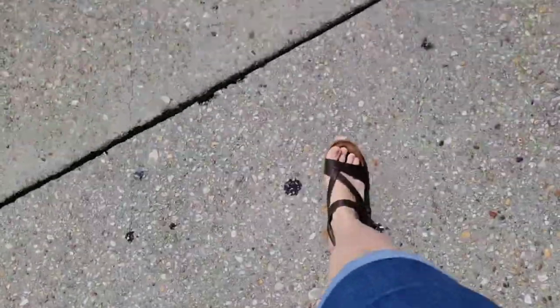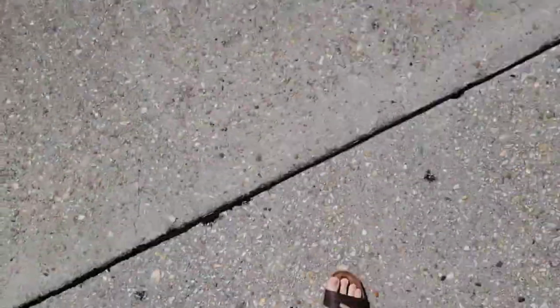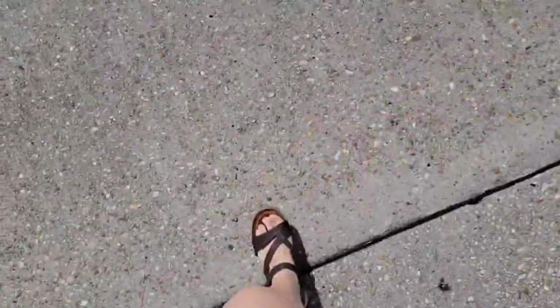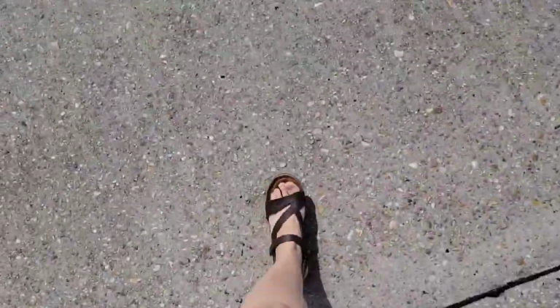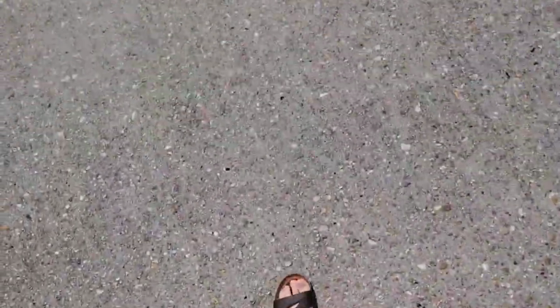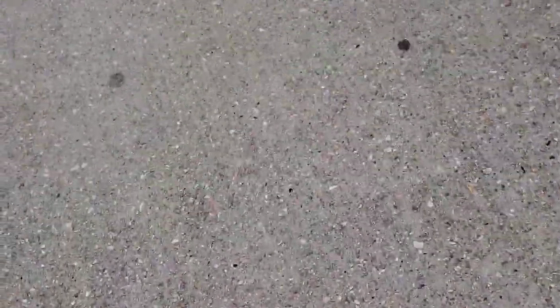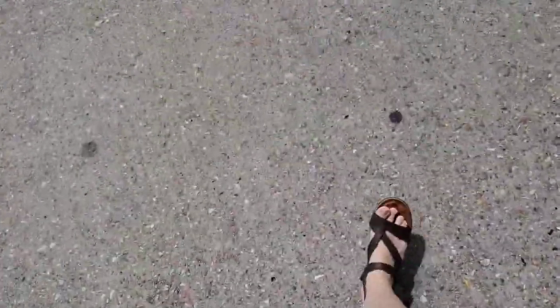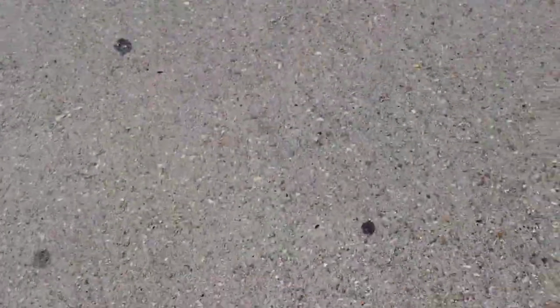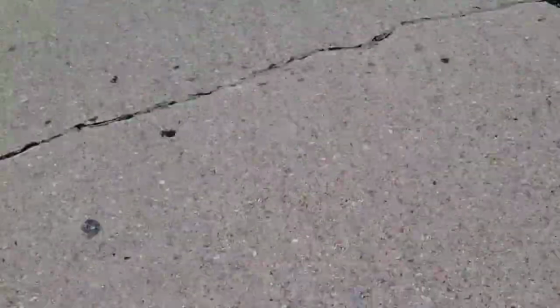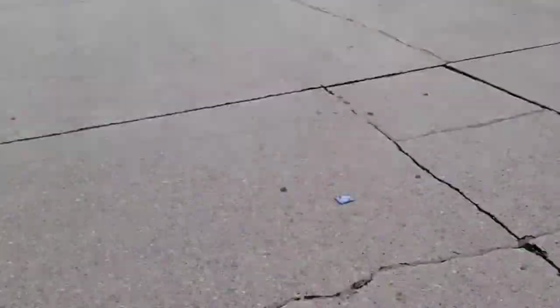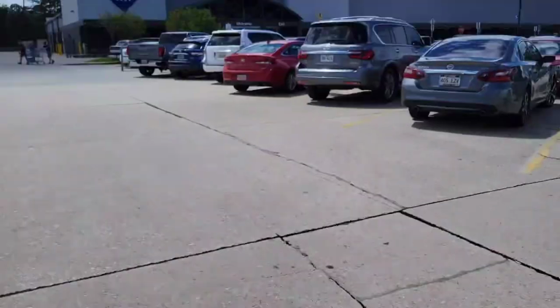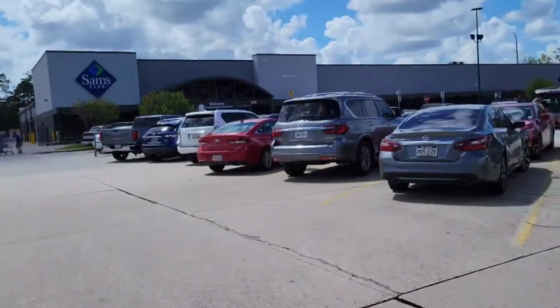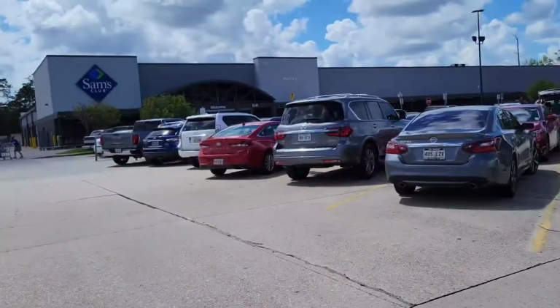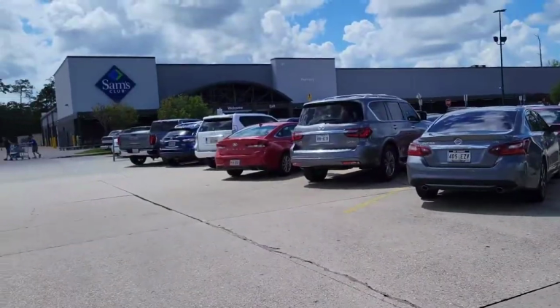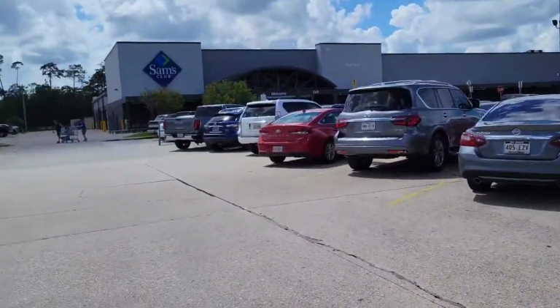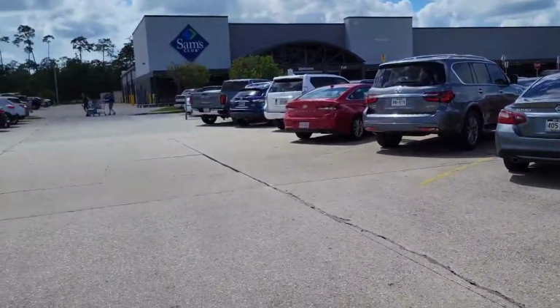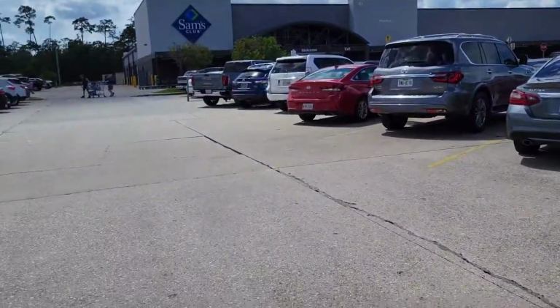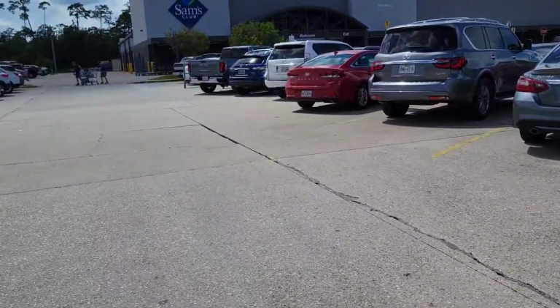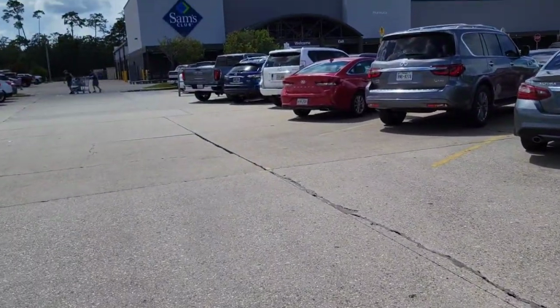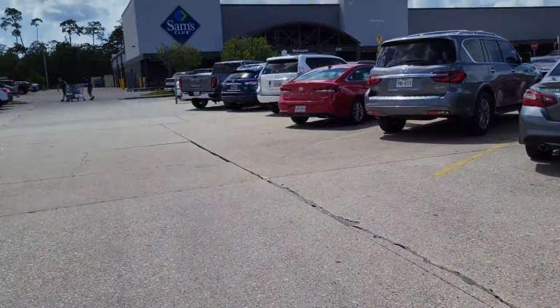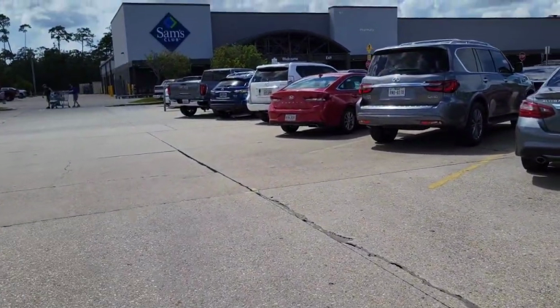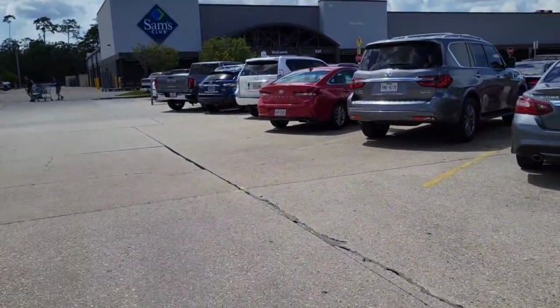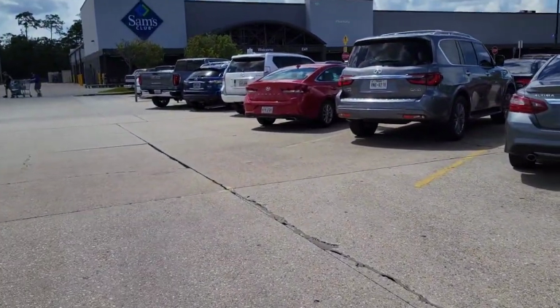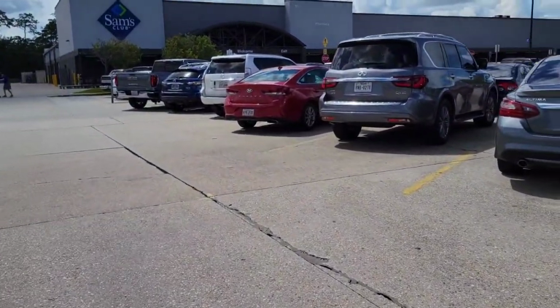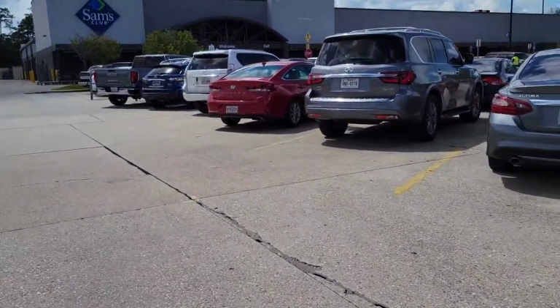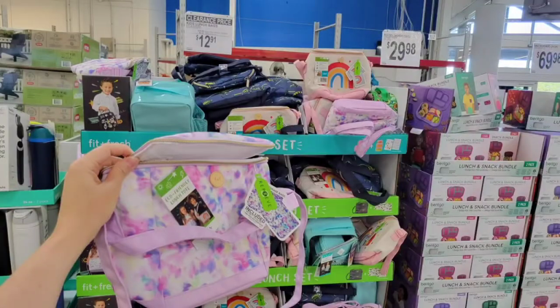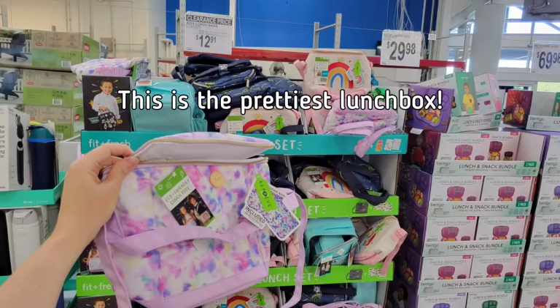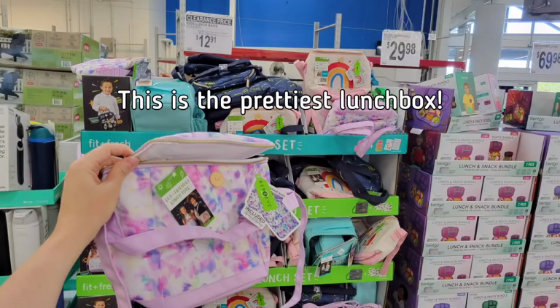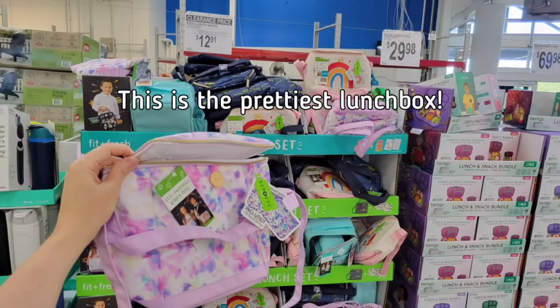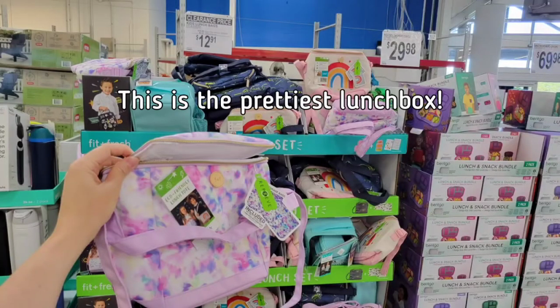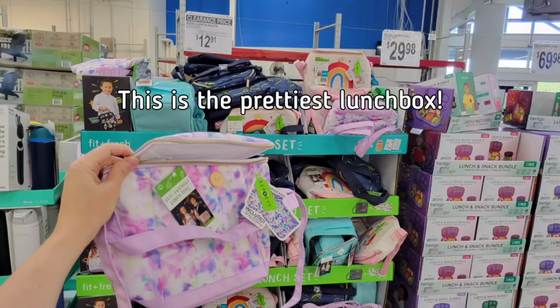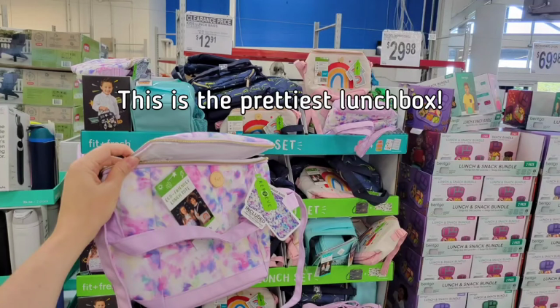Of course I have to park so far away. I'm walking to Sam's Club — let's get looking at what they have.